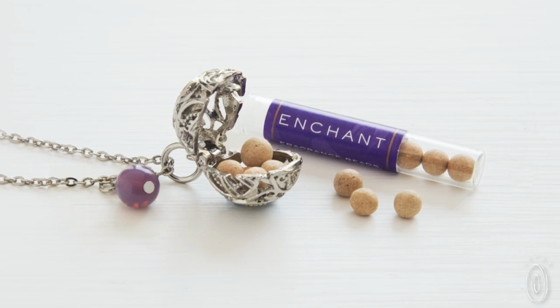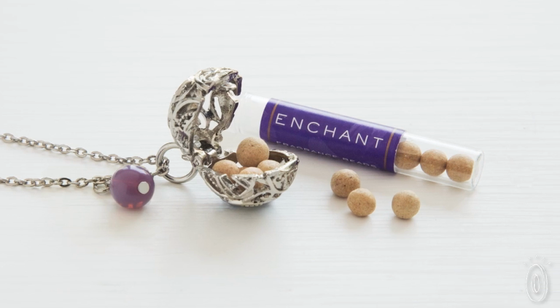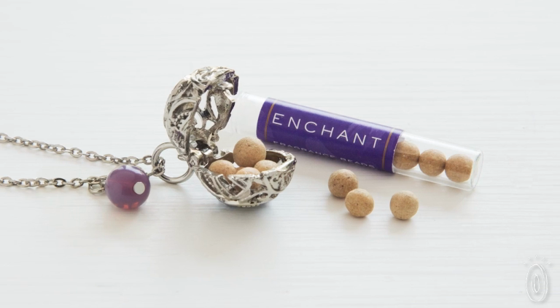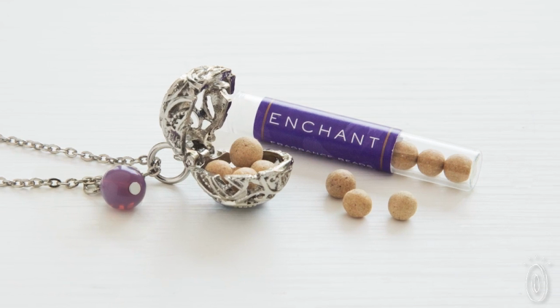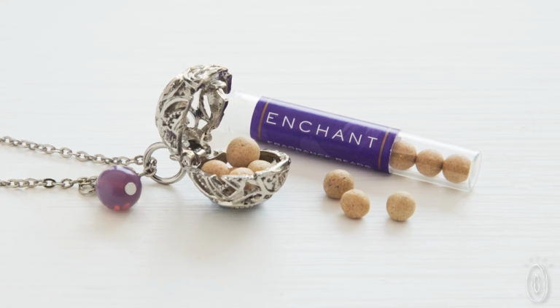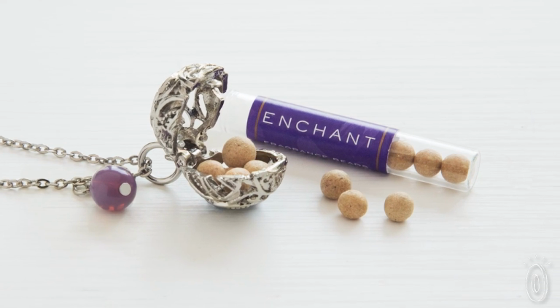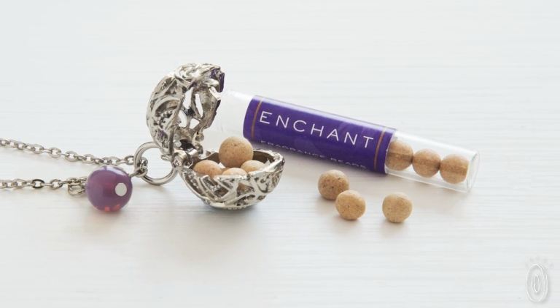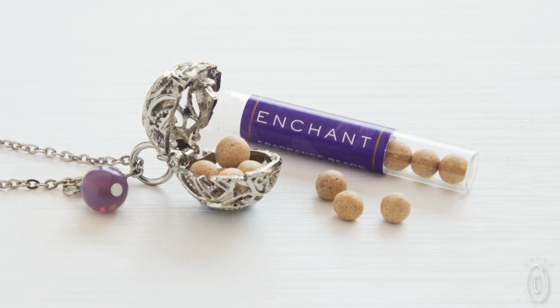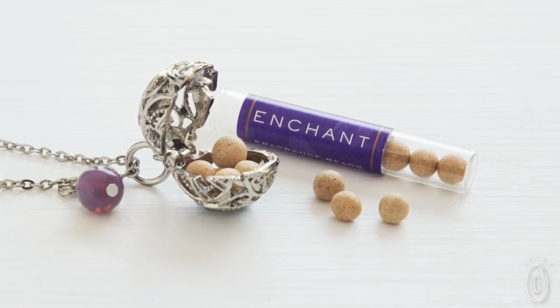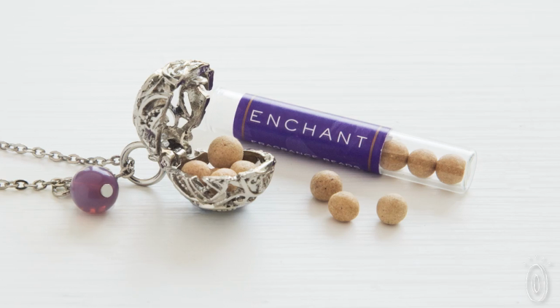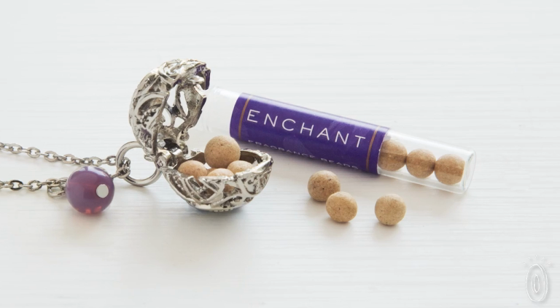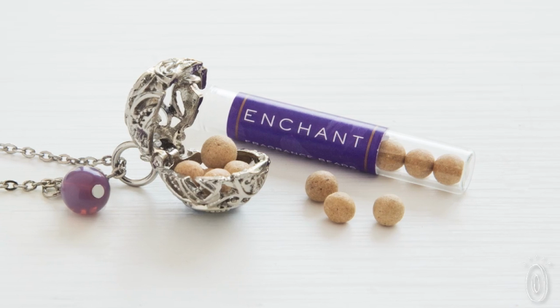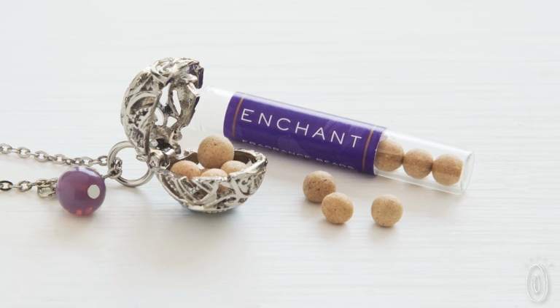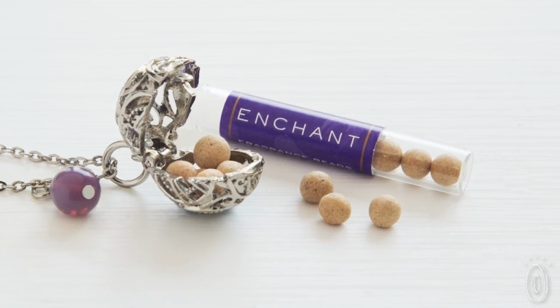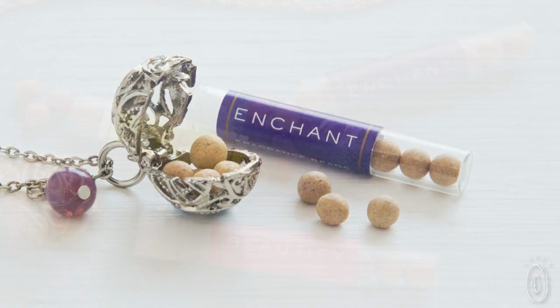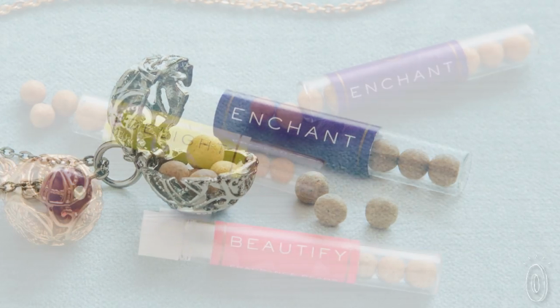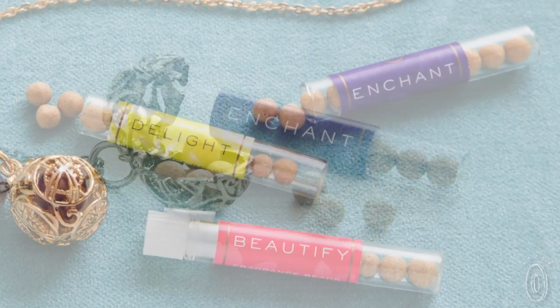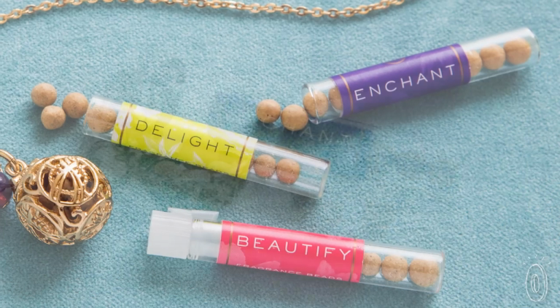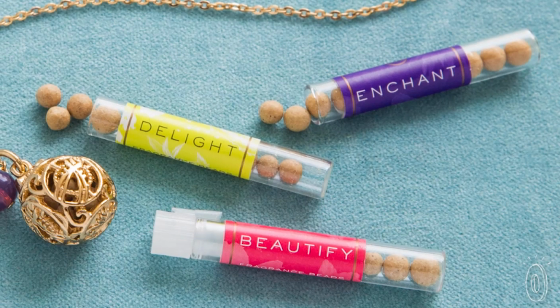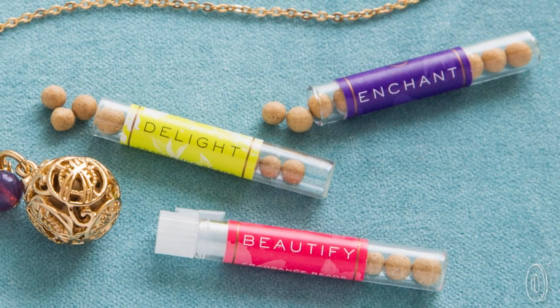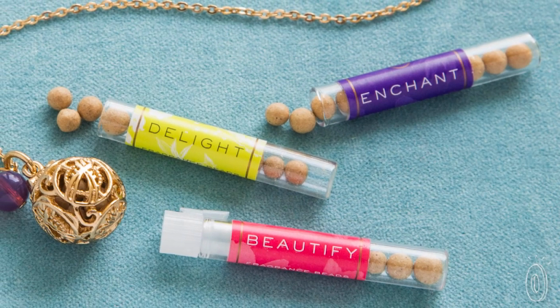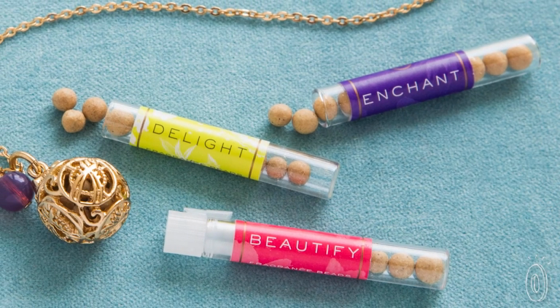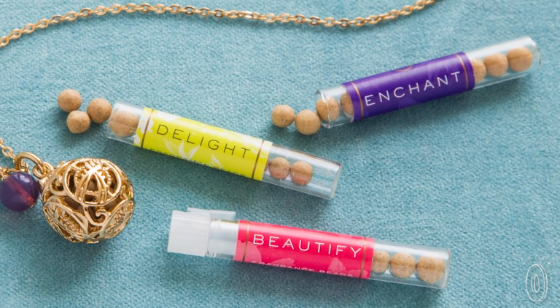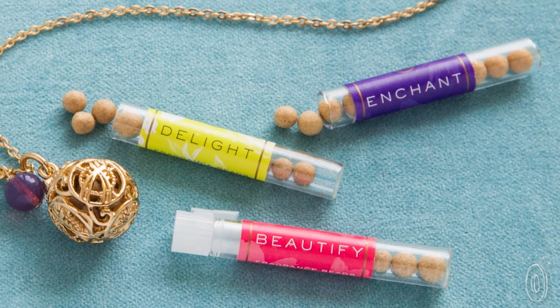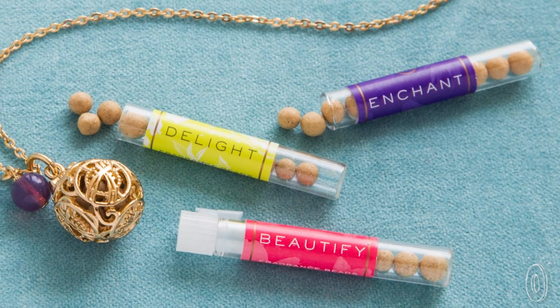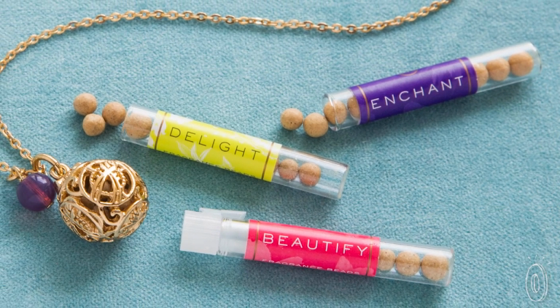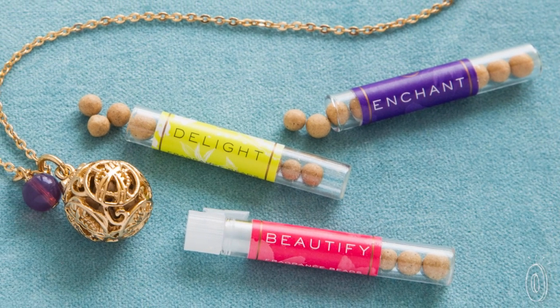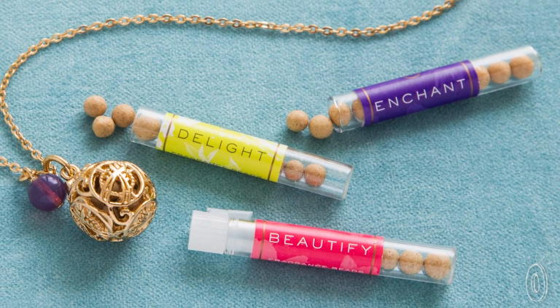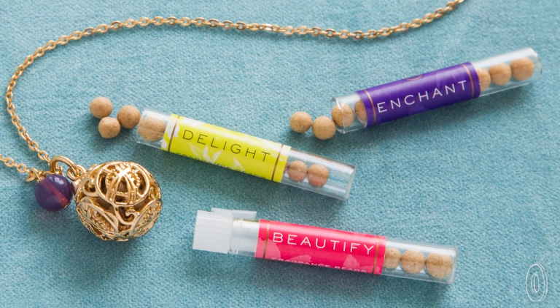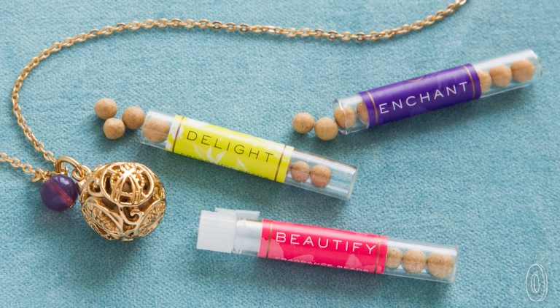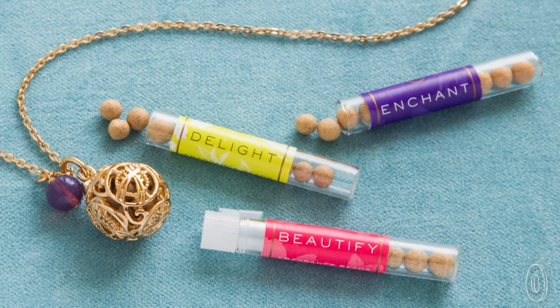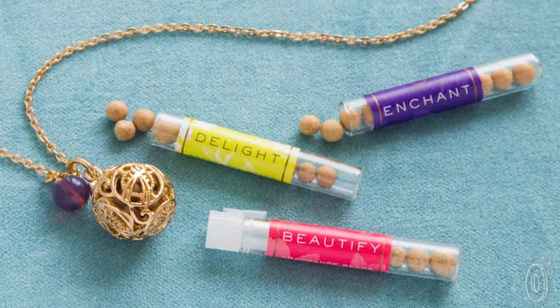You can add a few more beads to amplify the fragrance, or combine a few different scents to create a custom perfume just for you.